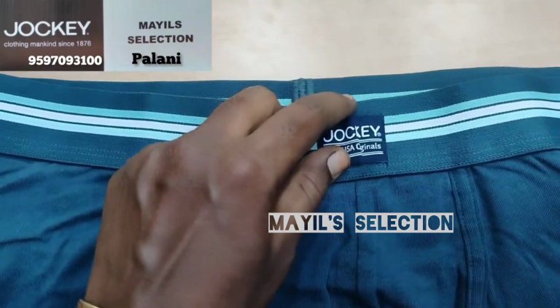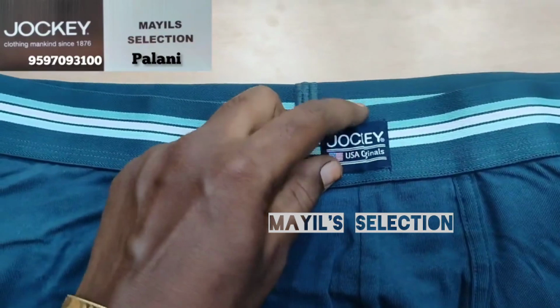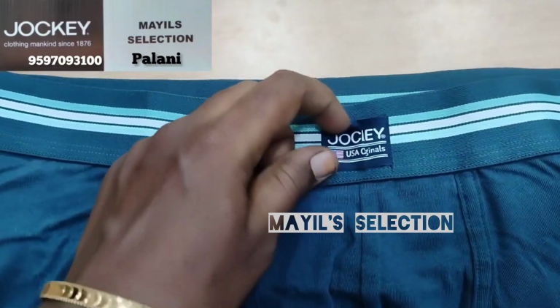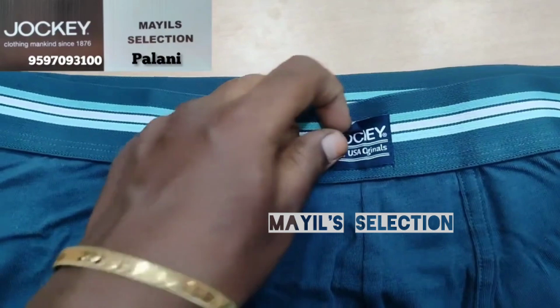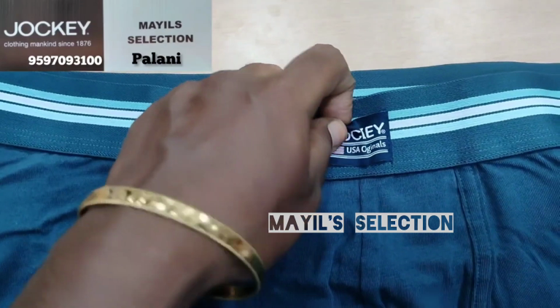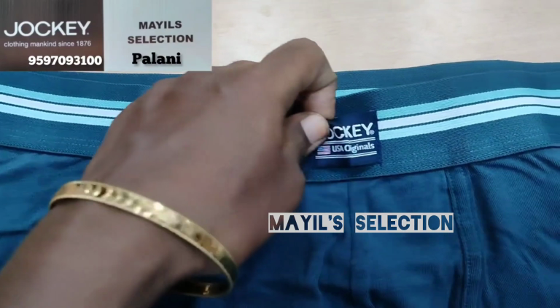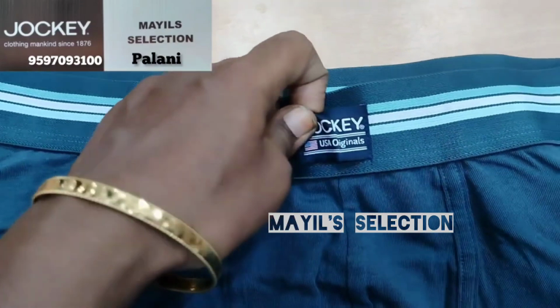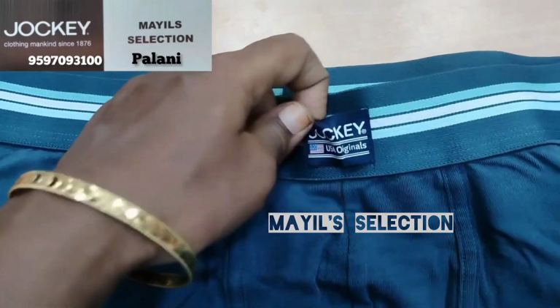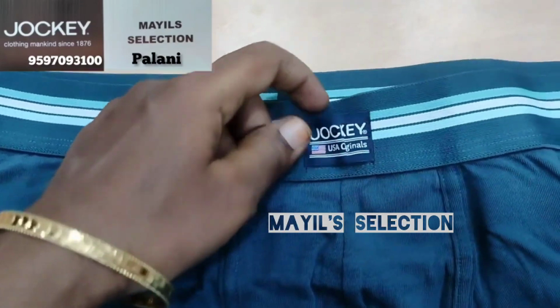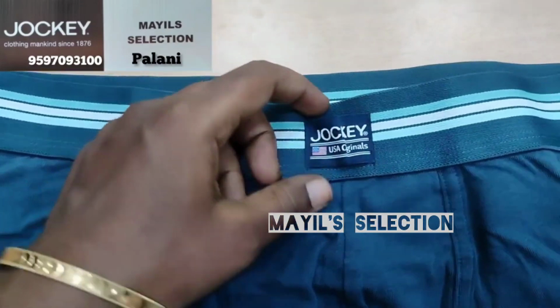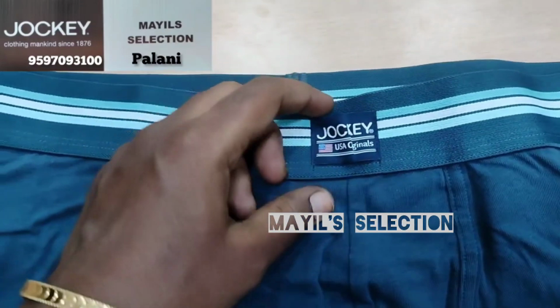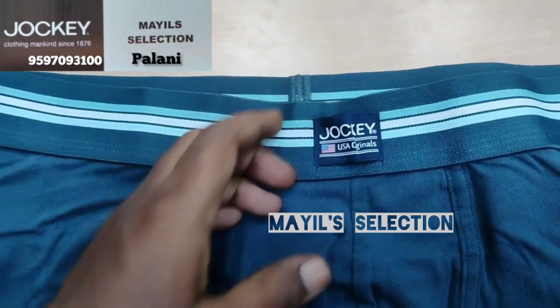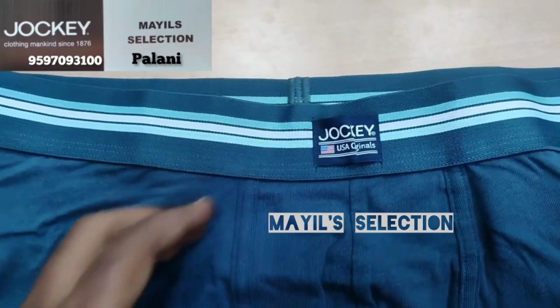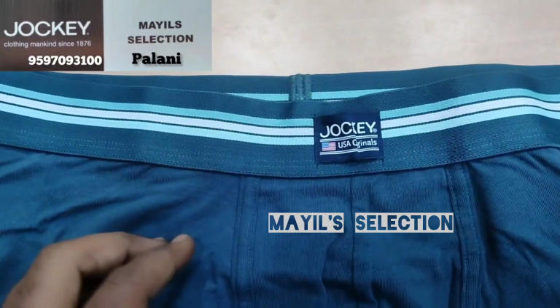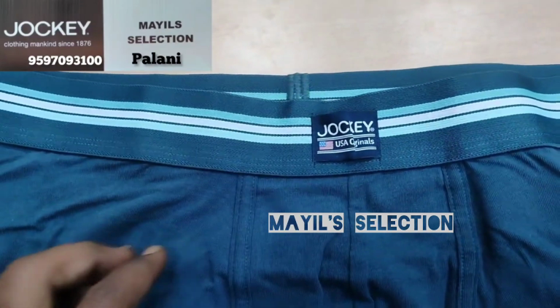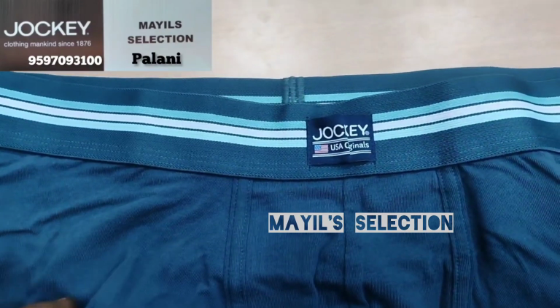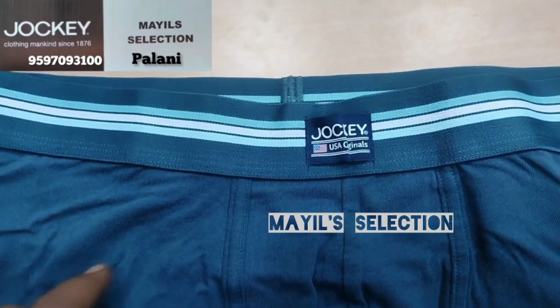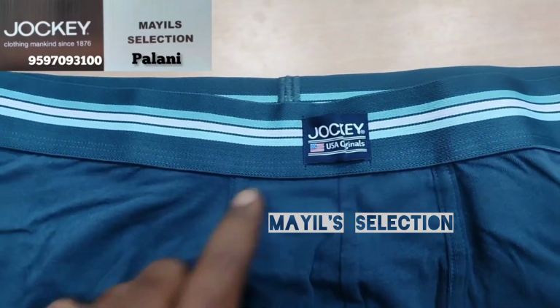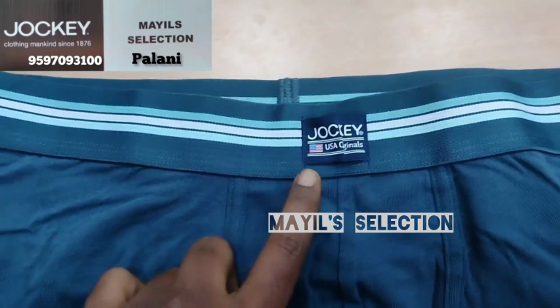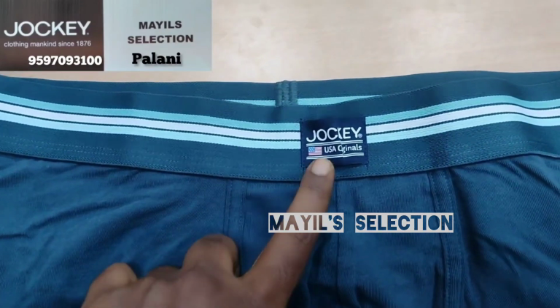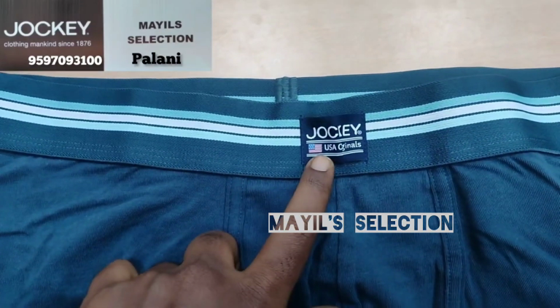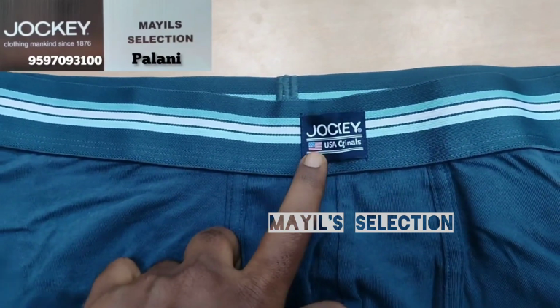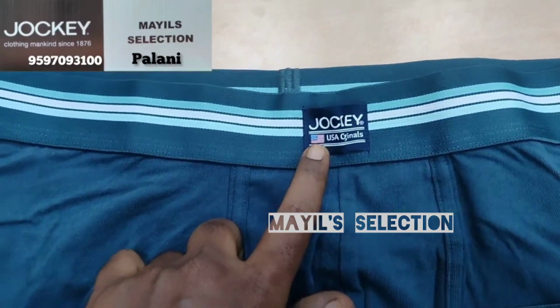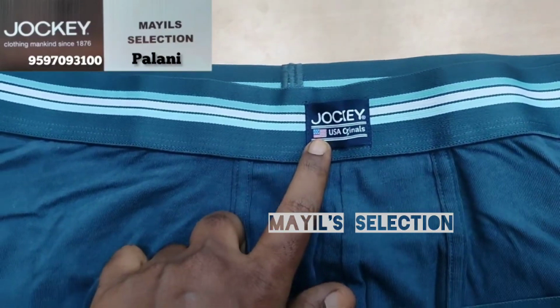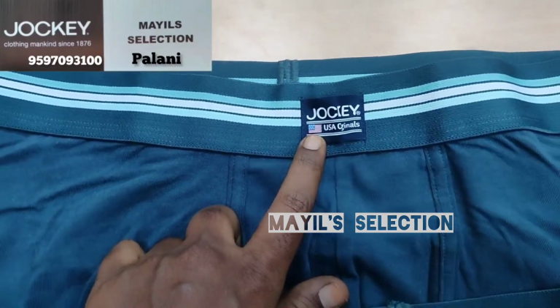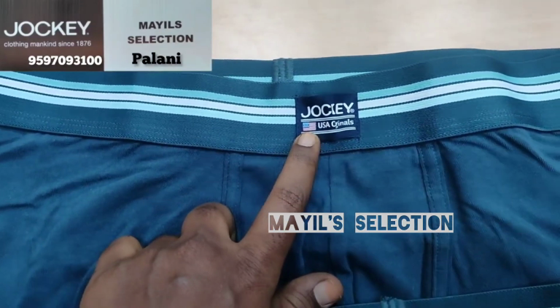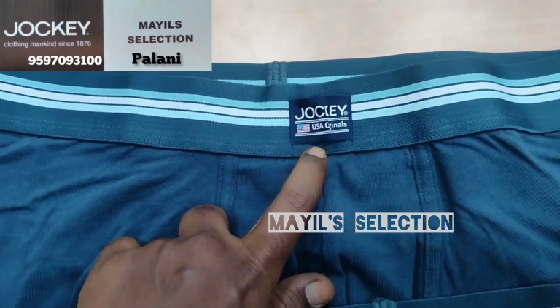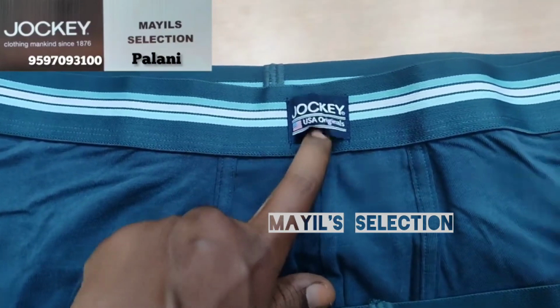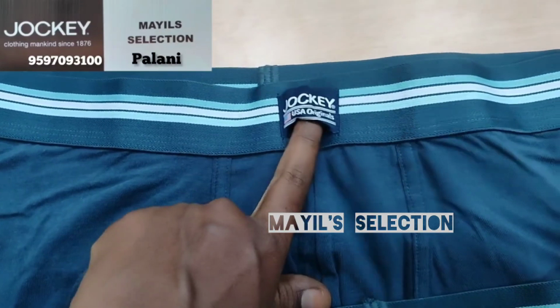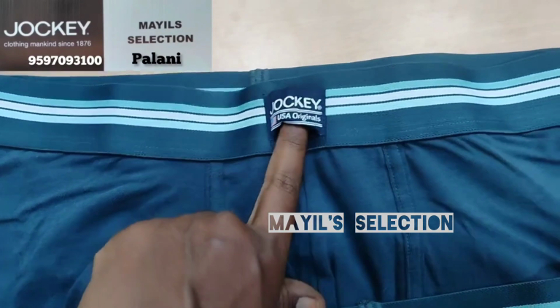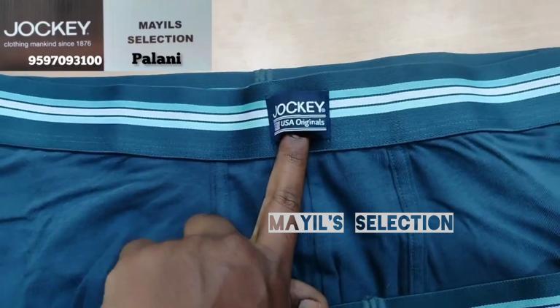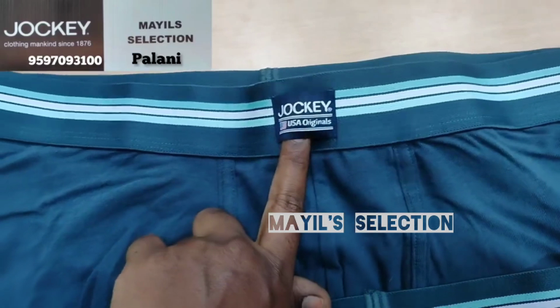Jockey brand name, USA Originals, USA flag, batch mark and stitch.